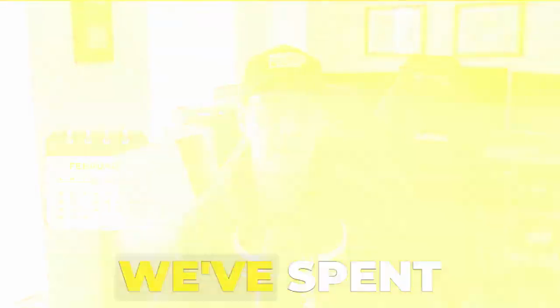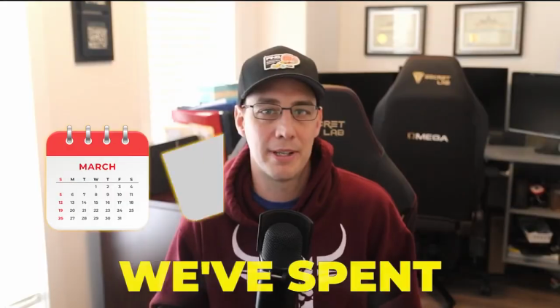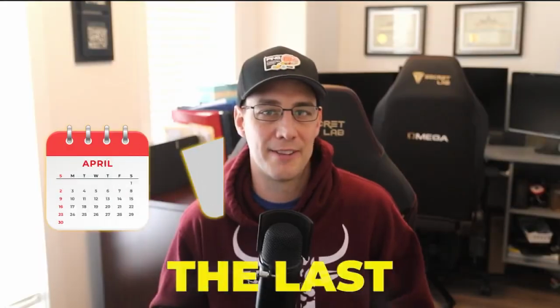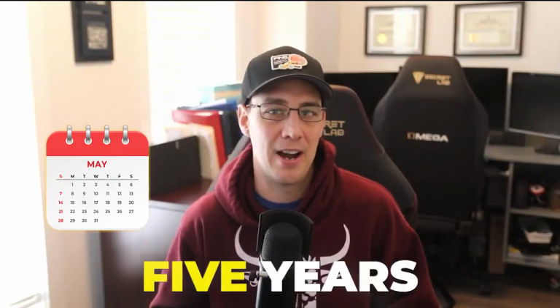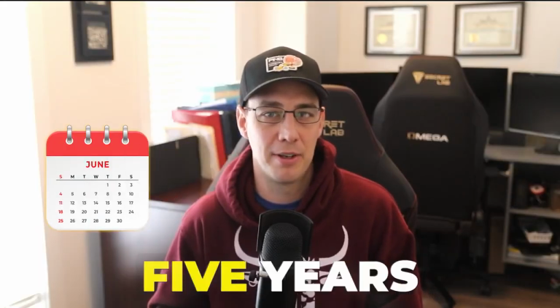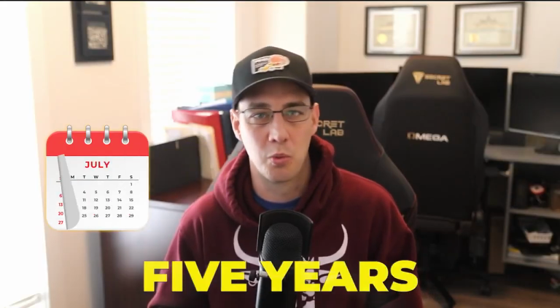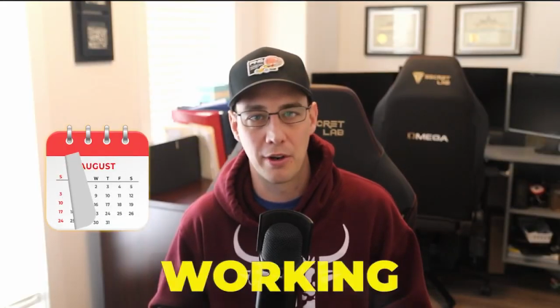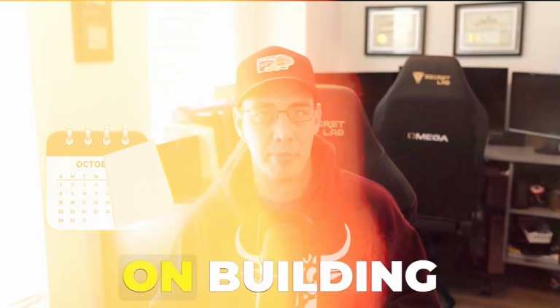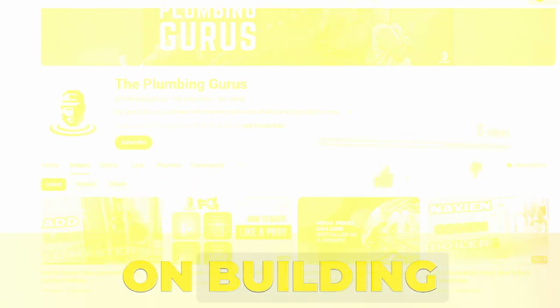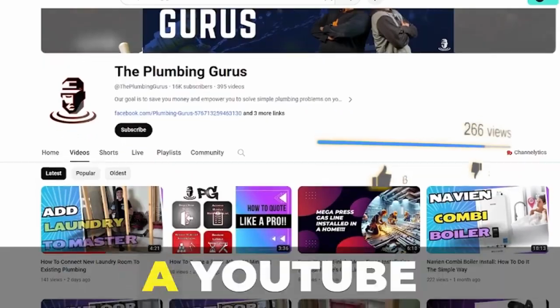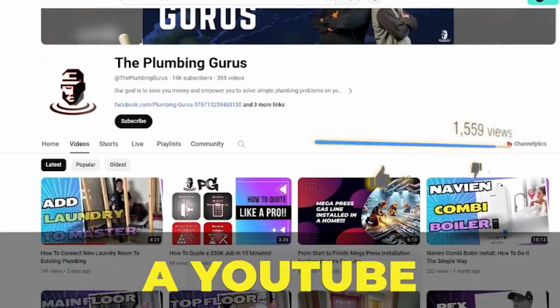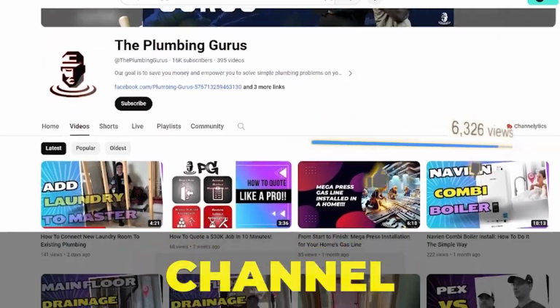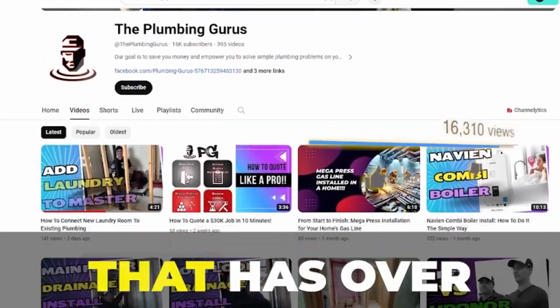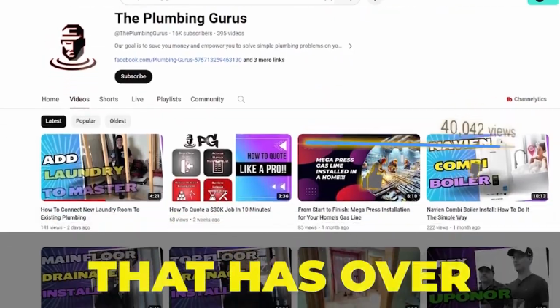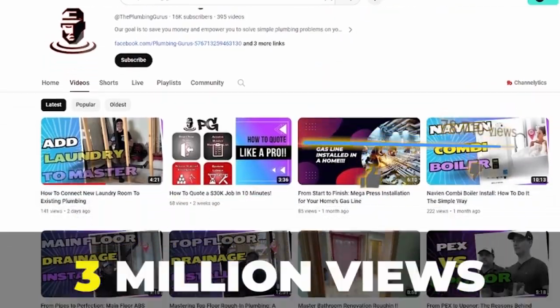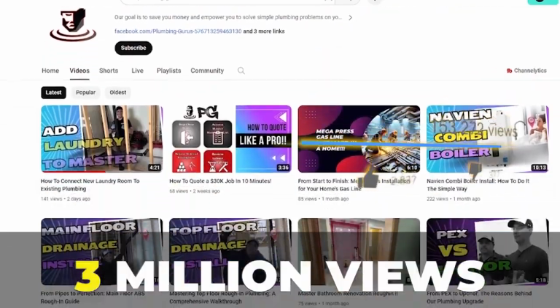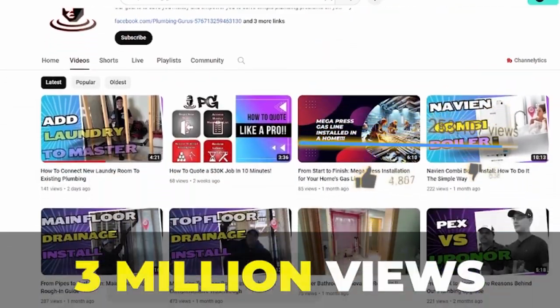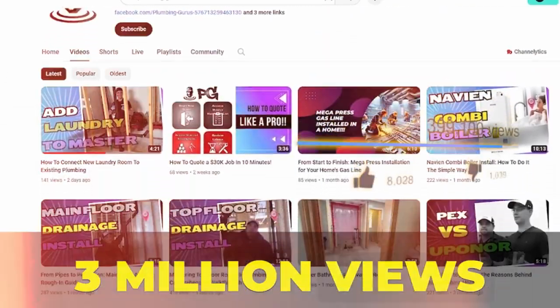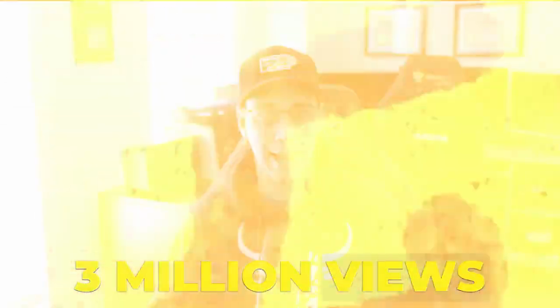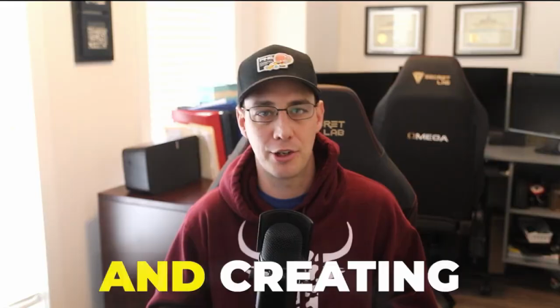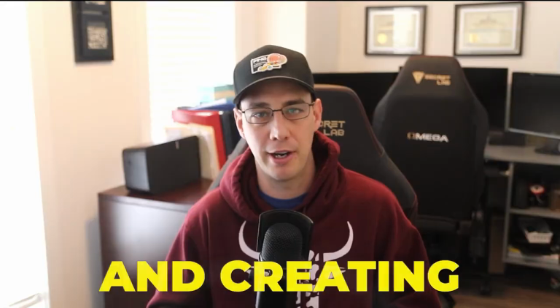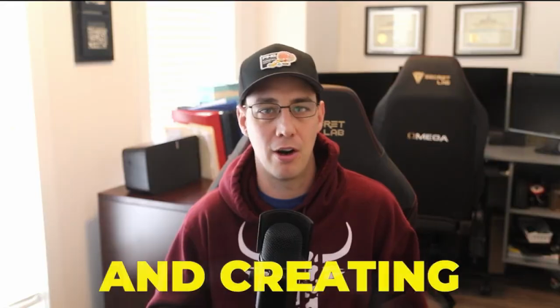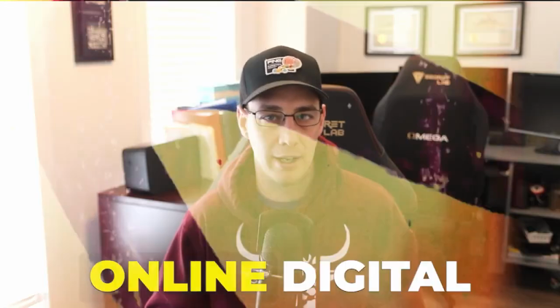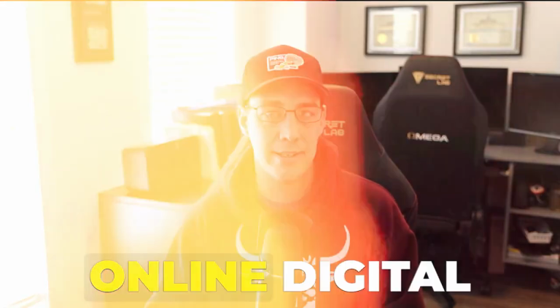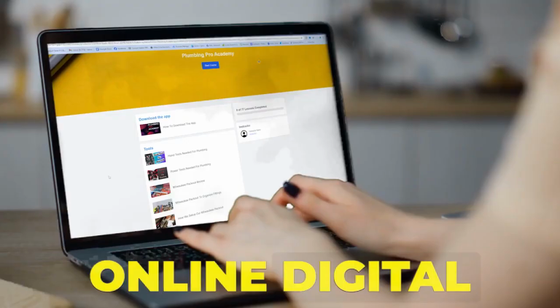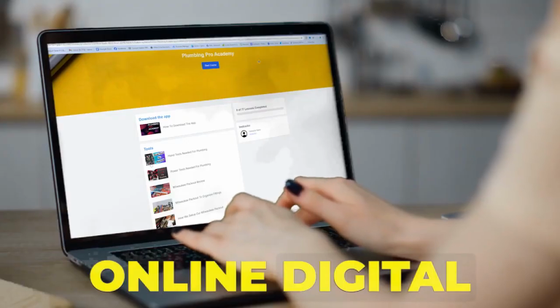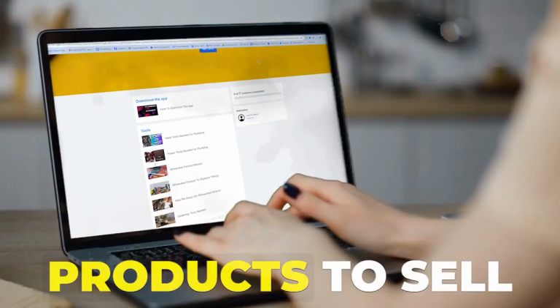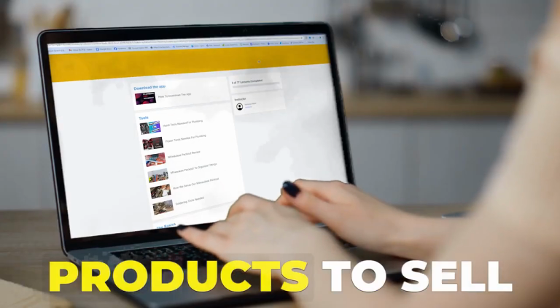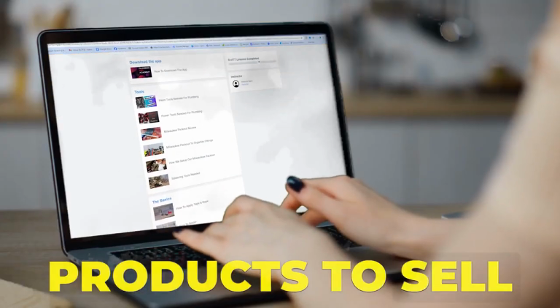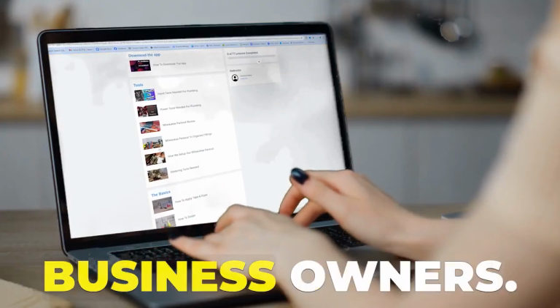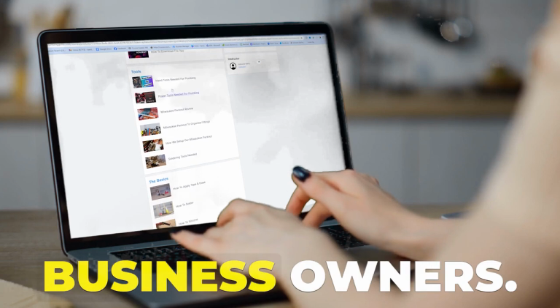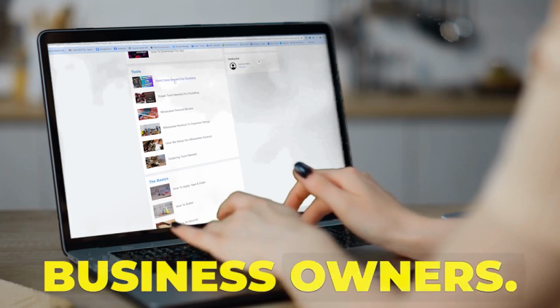We've spent the last five years working on building a YouTube channel that has over 3 million views and creating online digital products to sell to business owners.